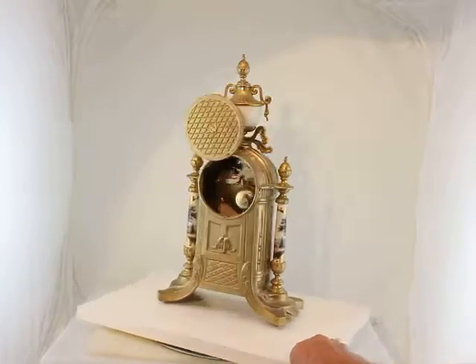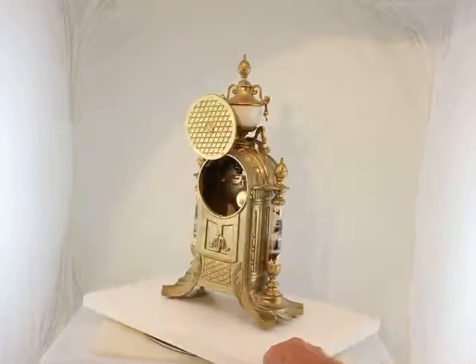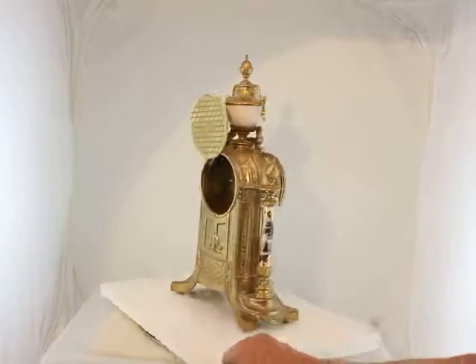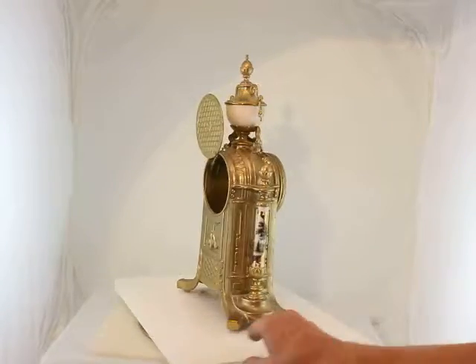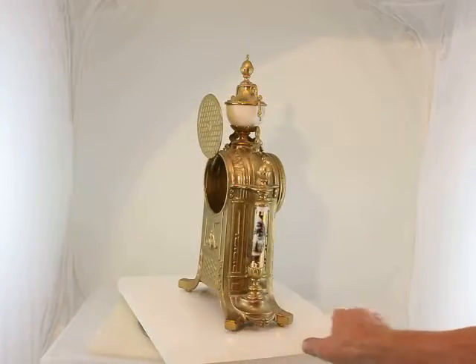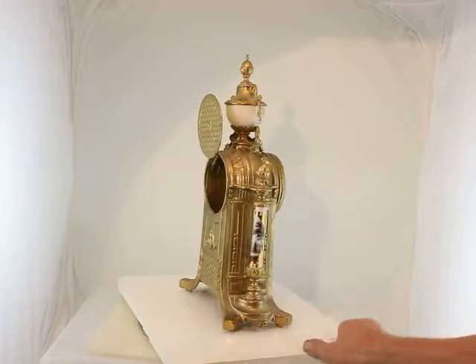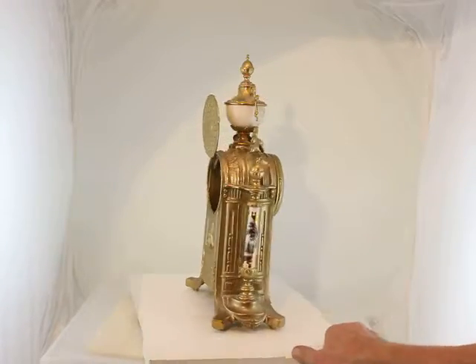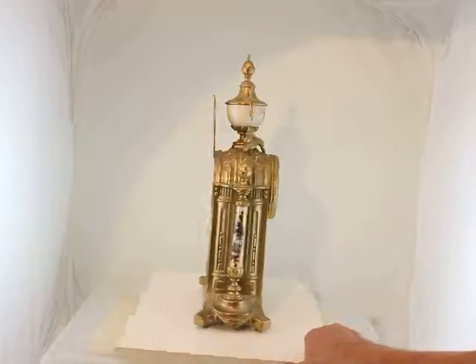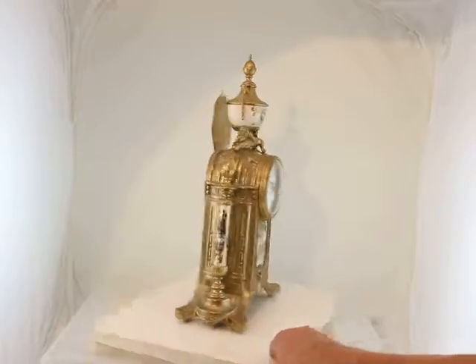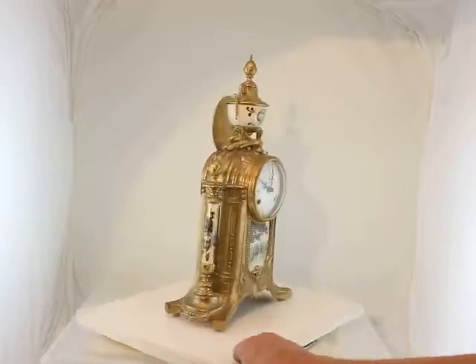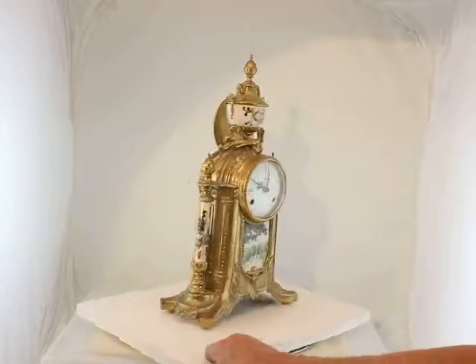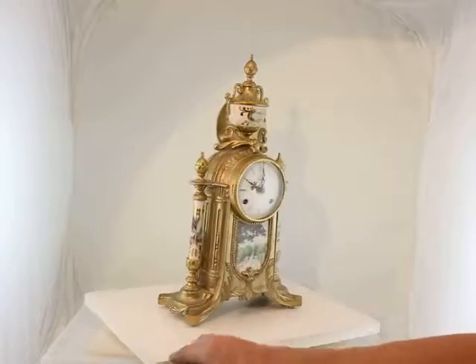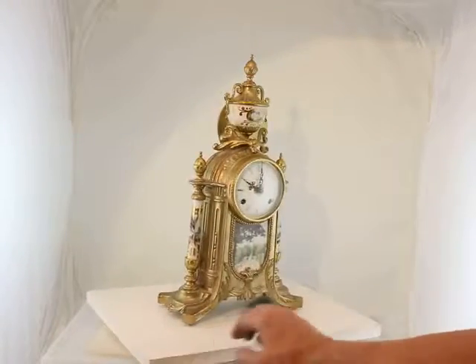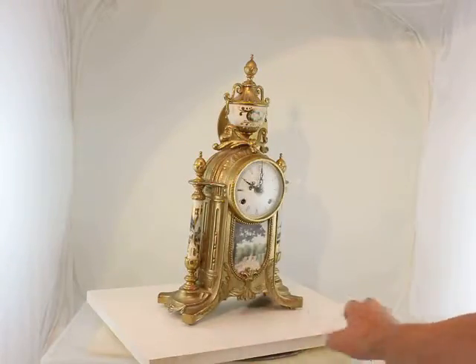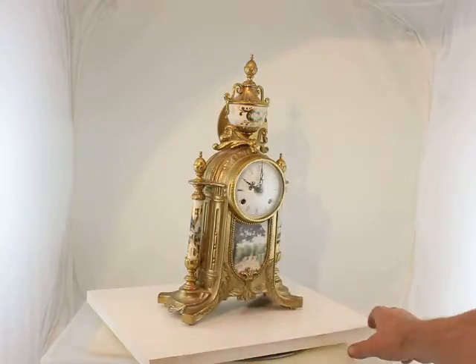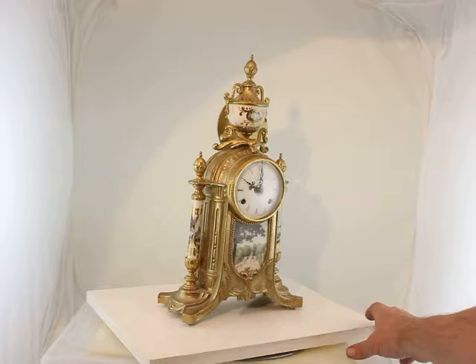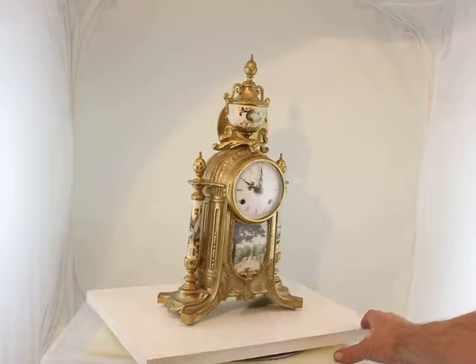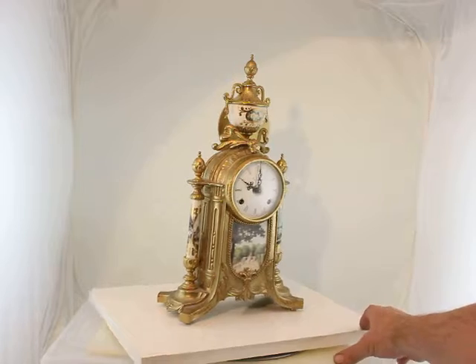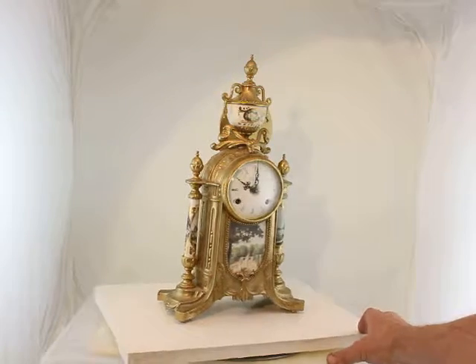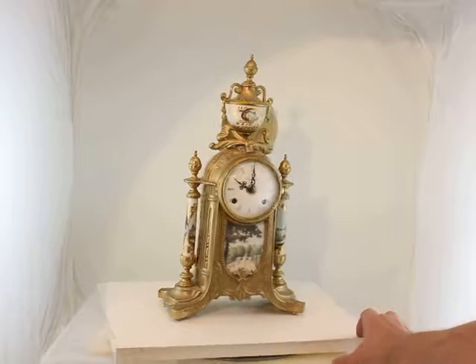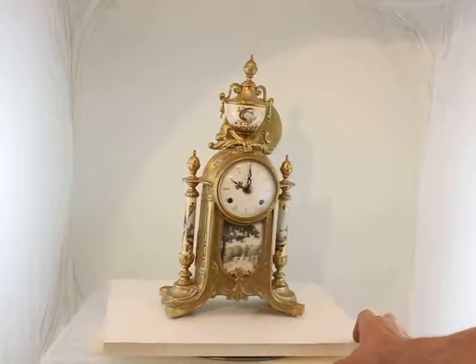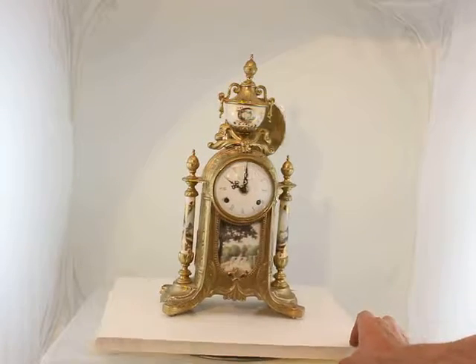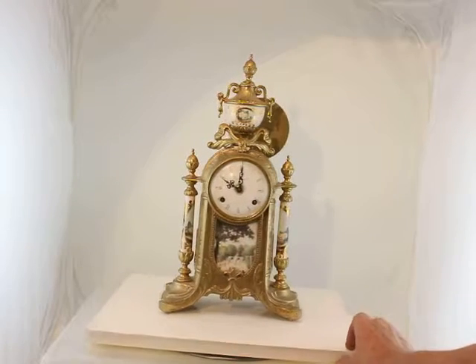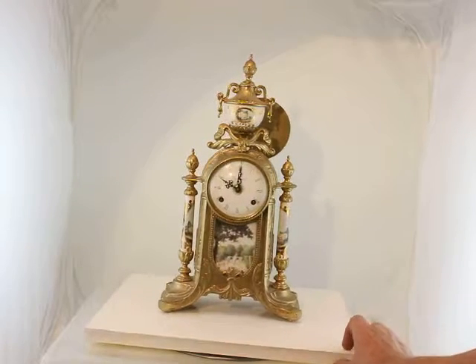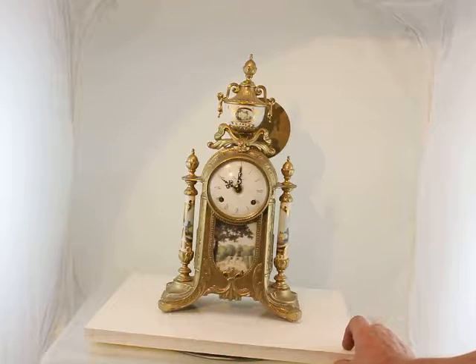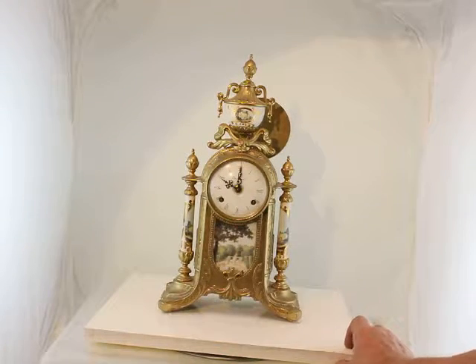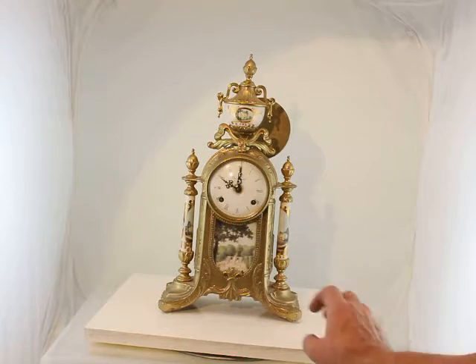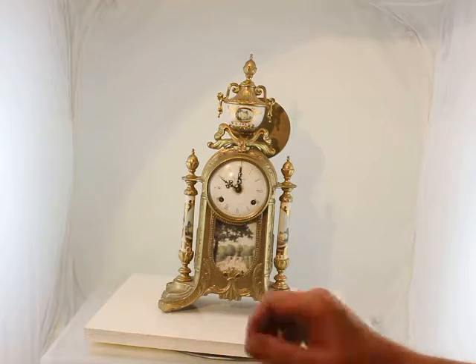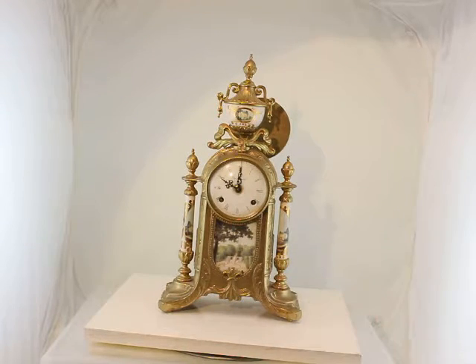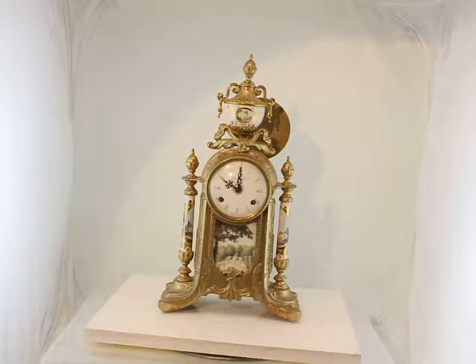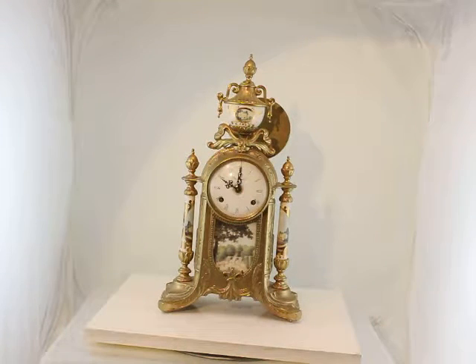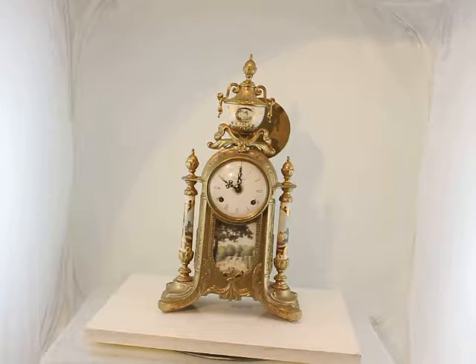But it's a beauty. My mother's pride and joy.